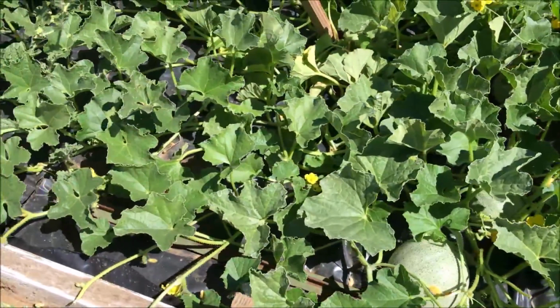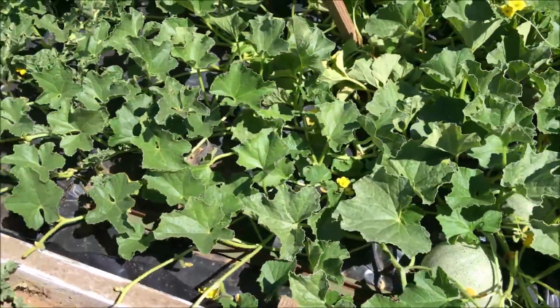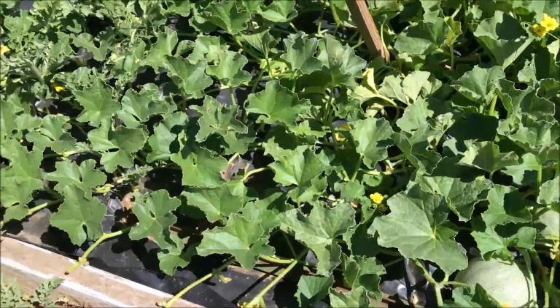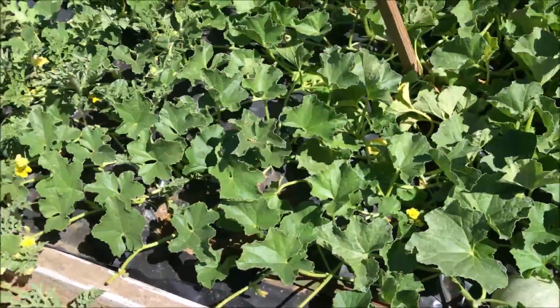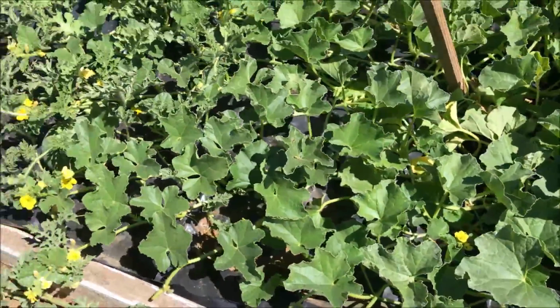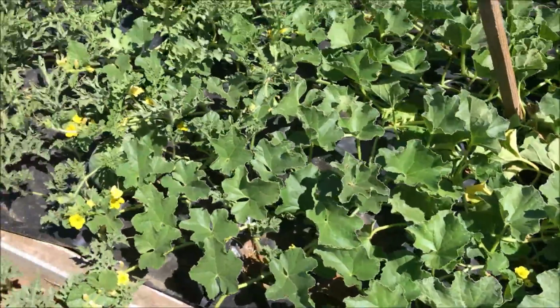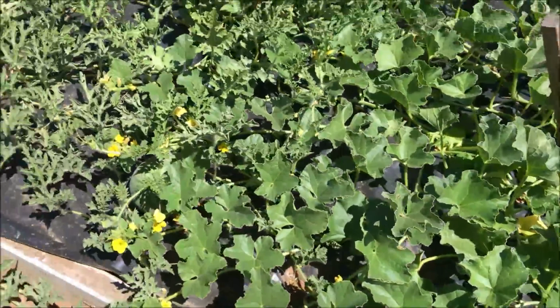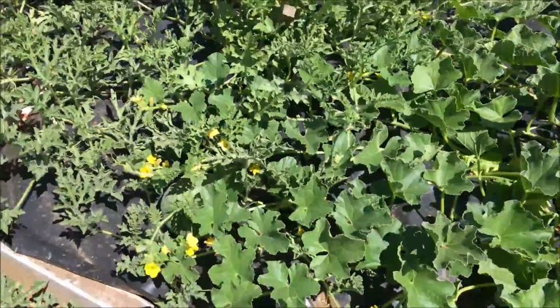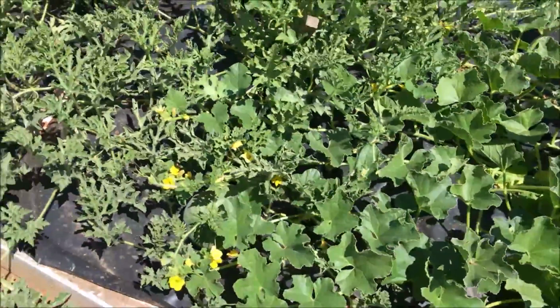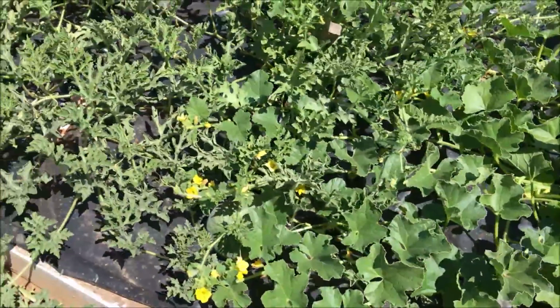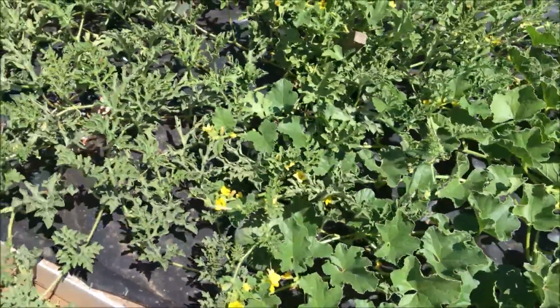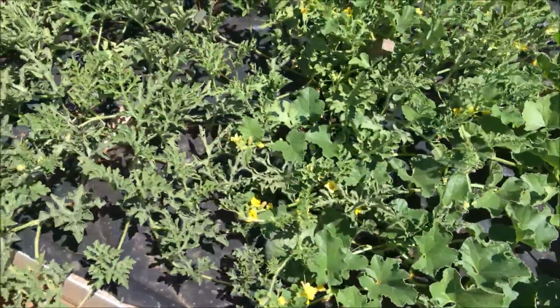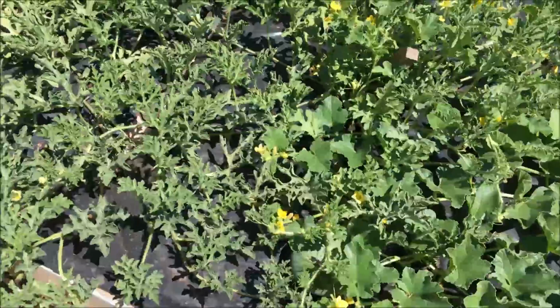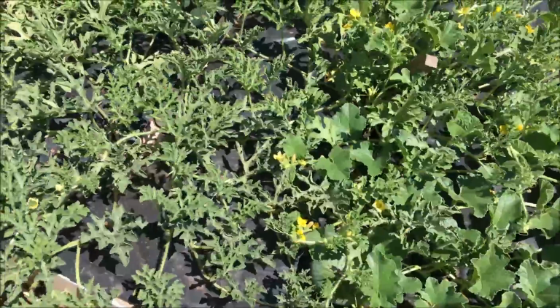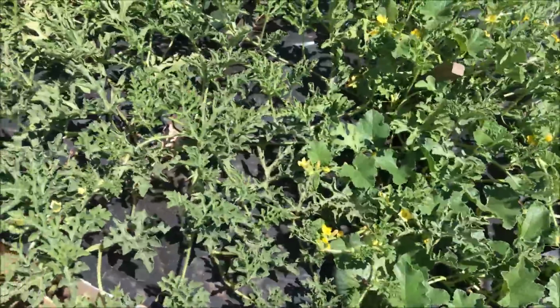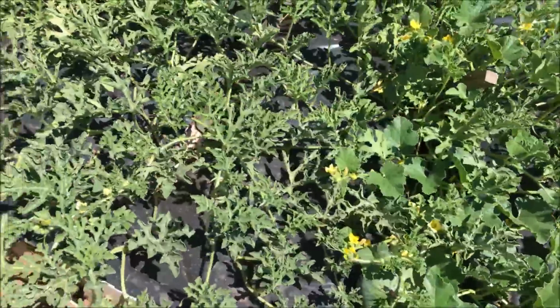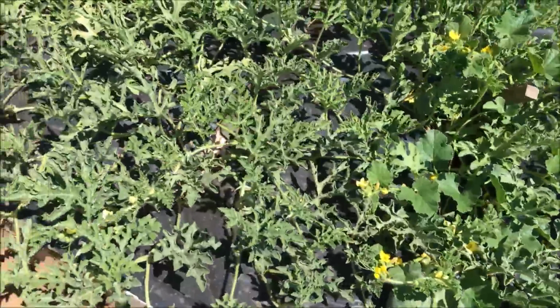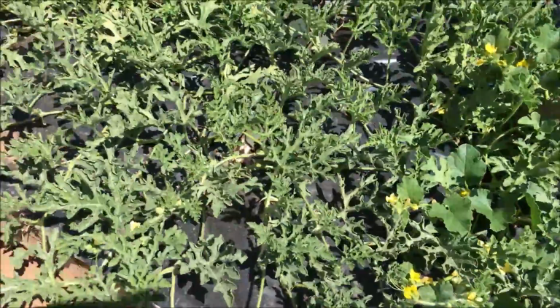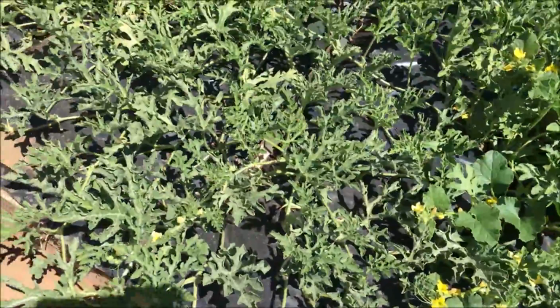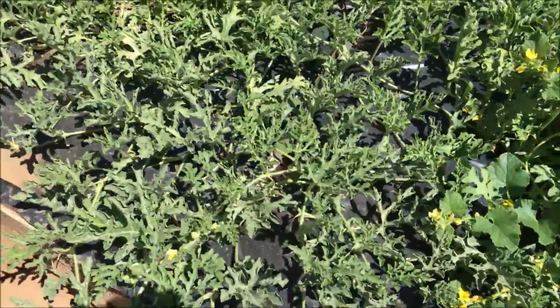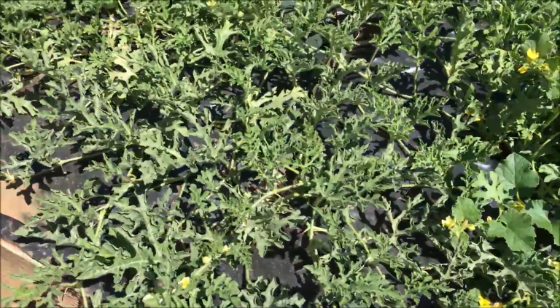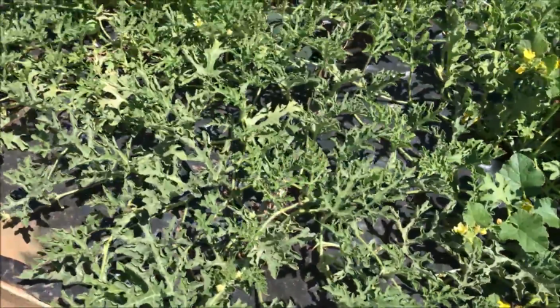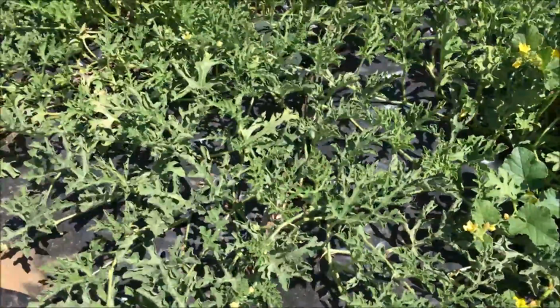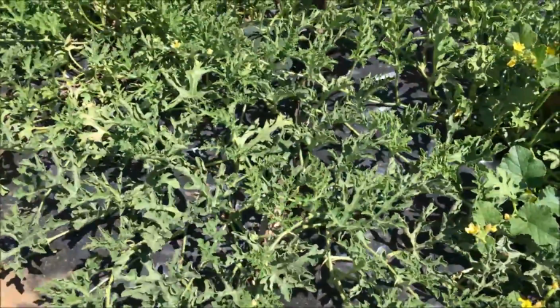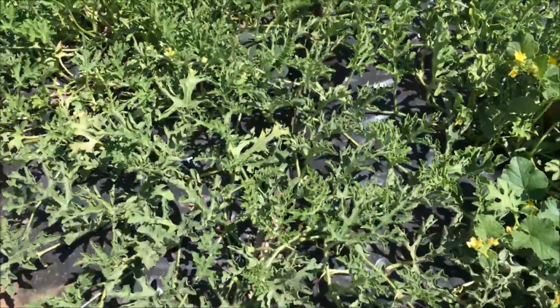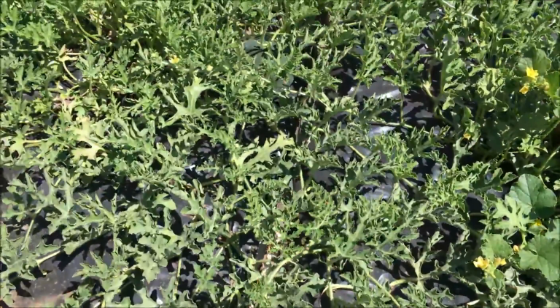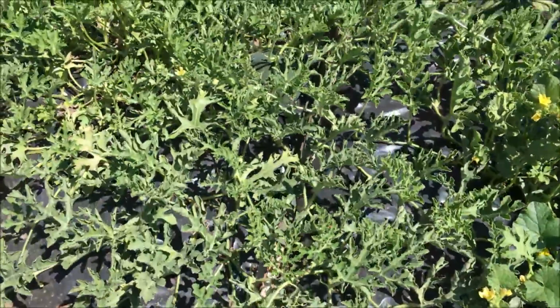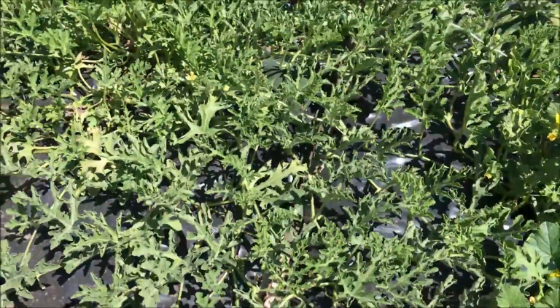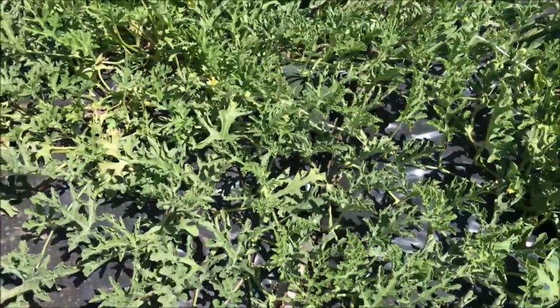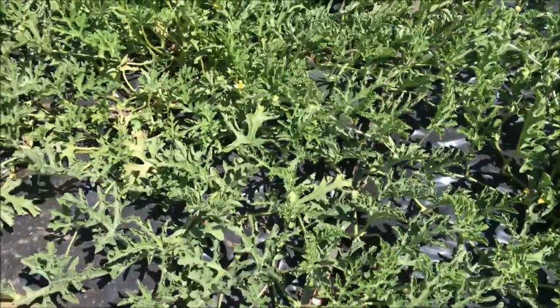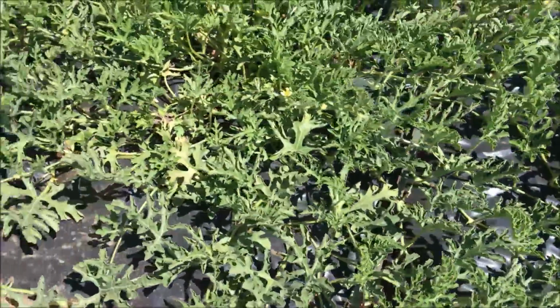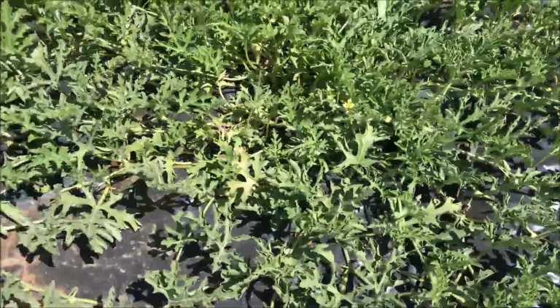Over here is our watermelon. There's a good-size one sitting here.